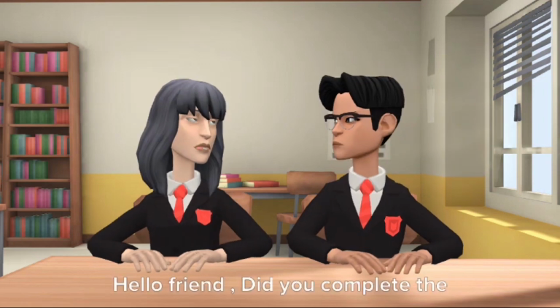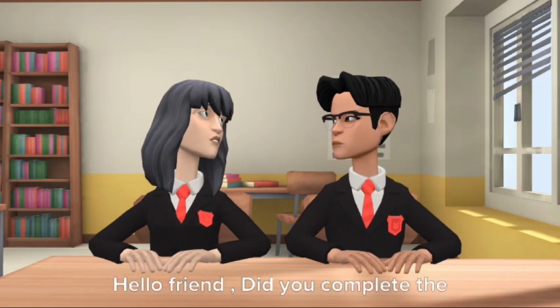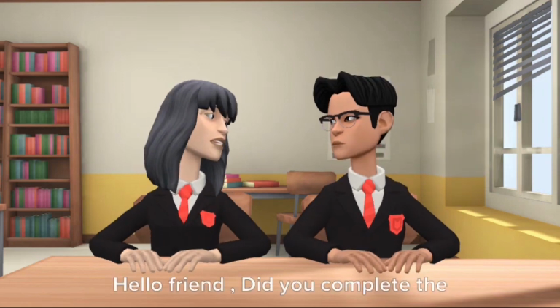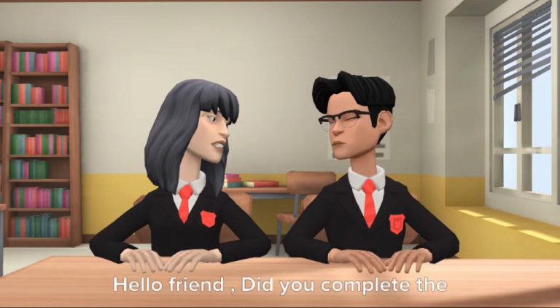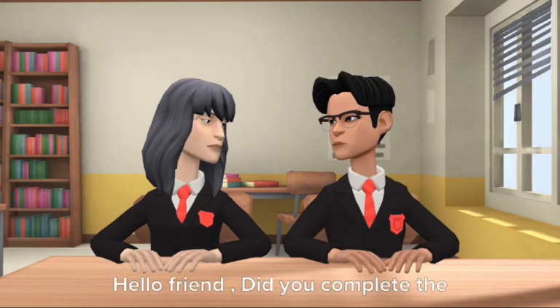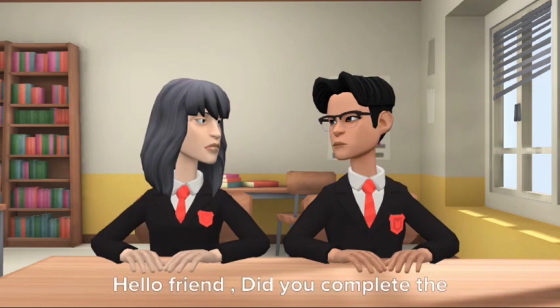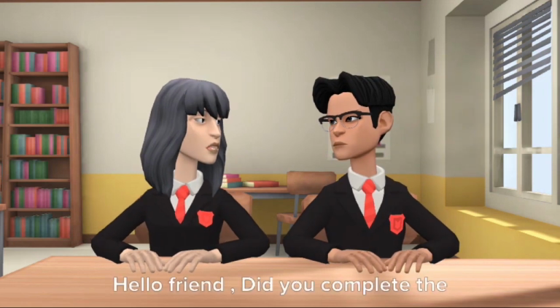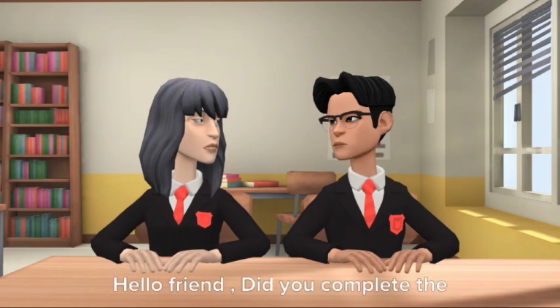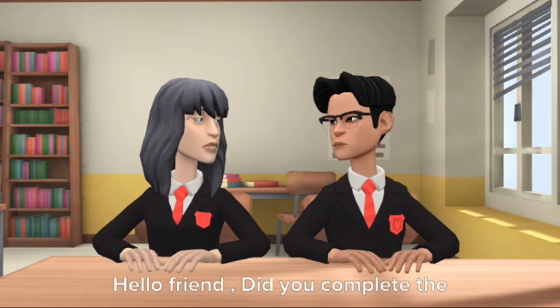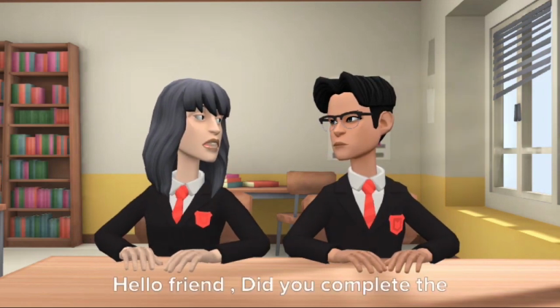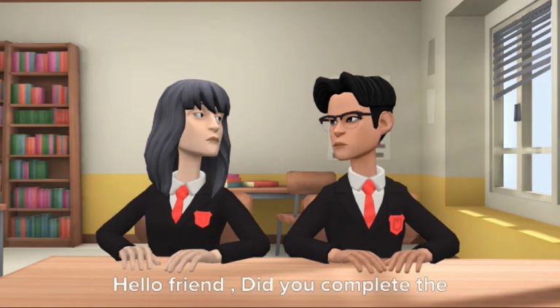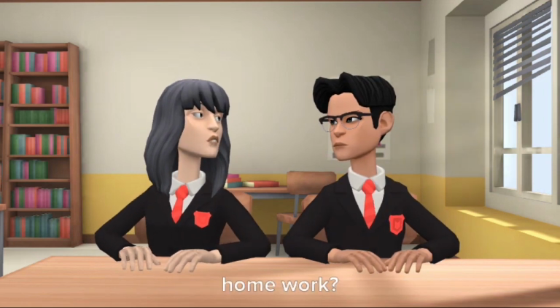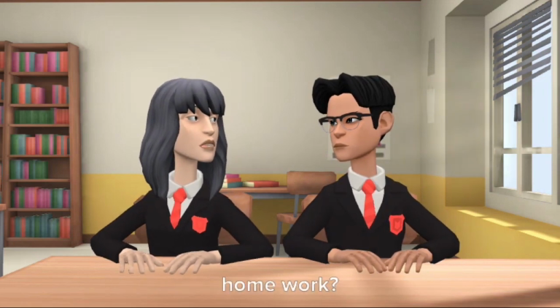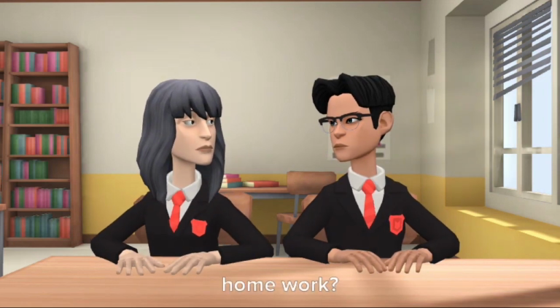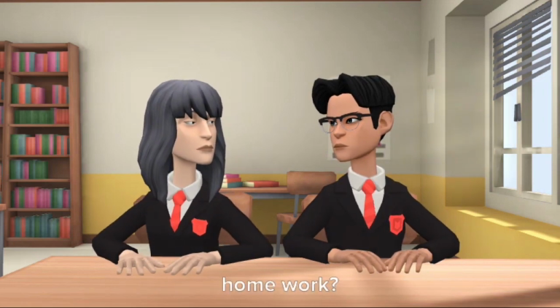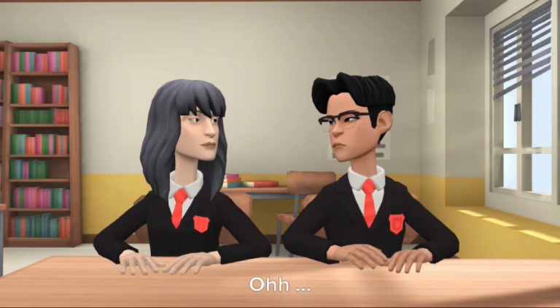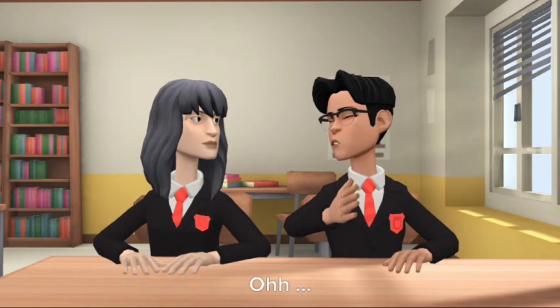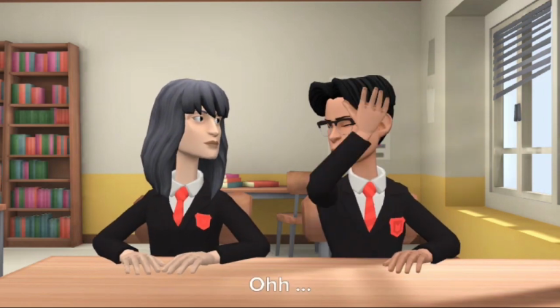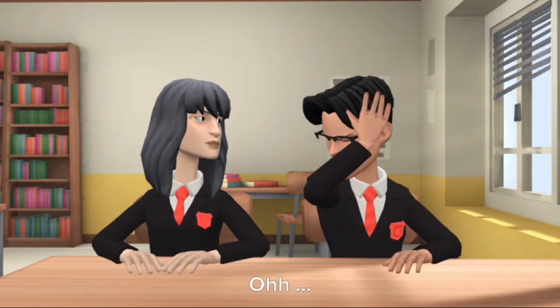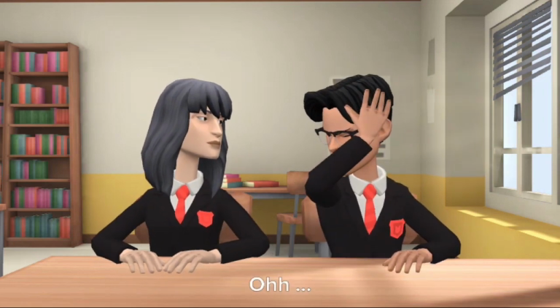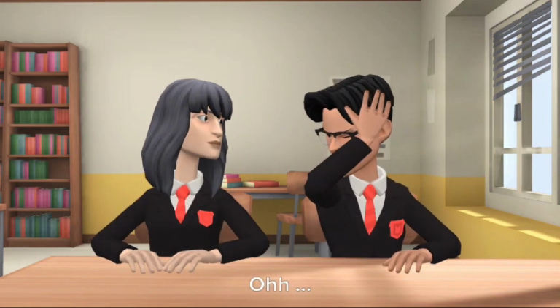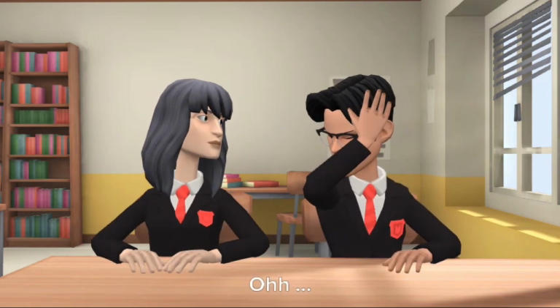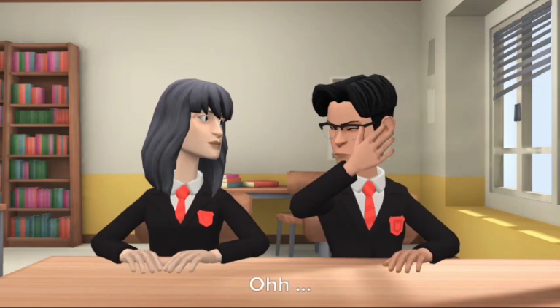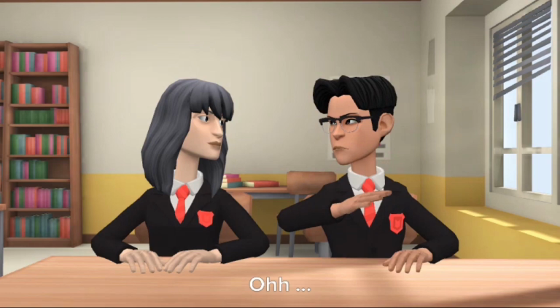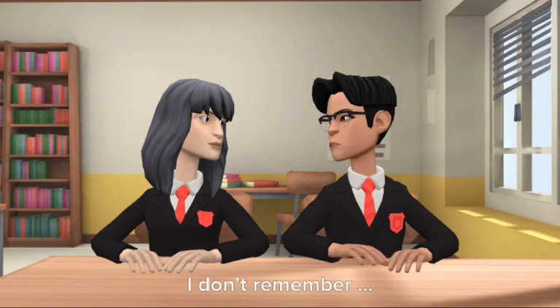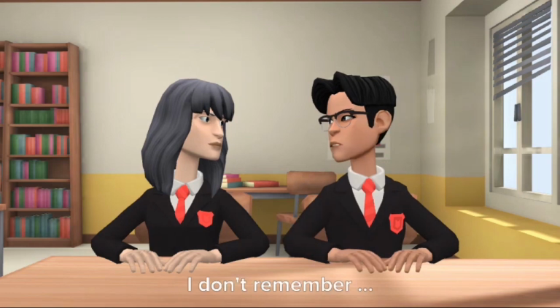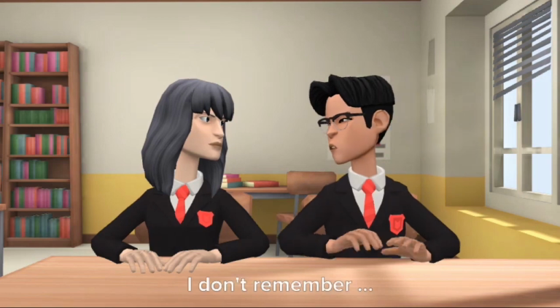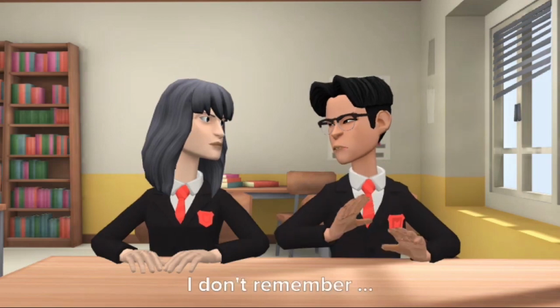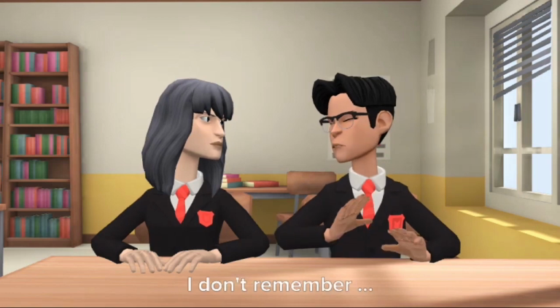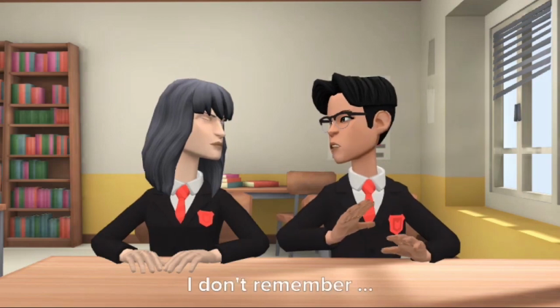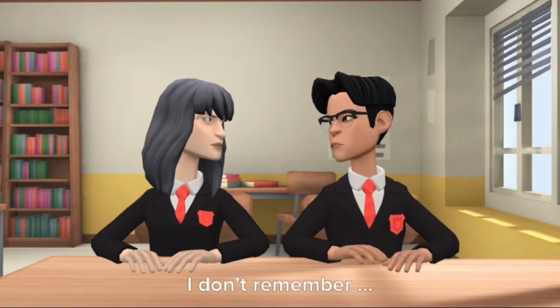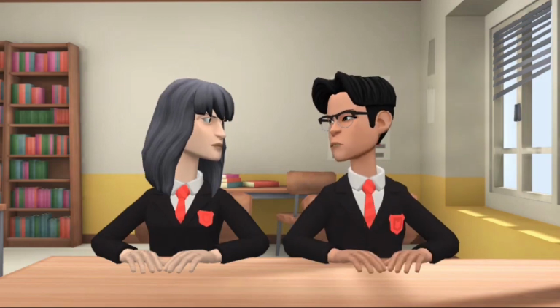Hello friend, did you complete the homework? Oh, I don't remember.